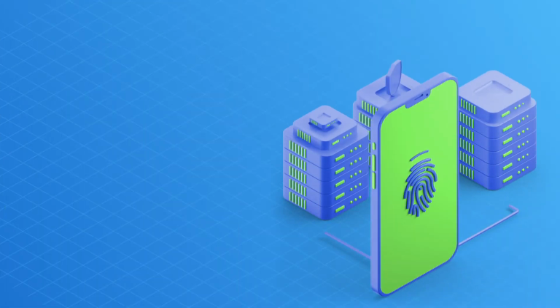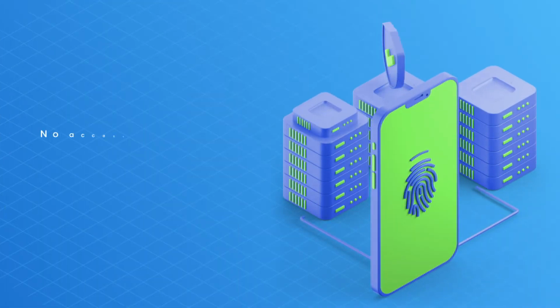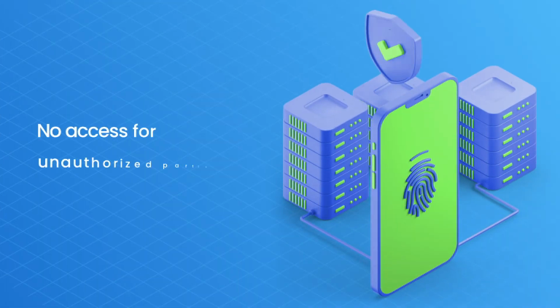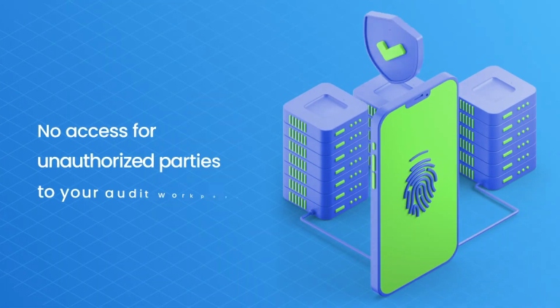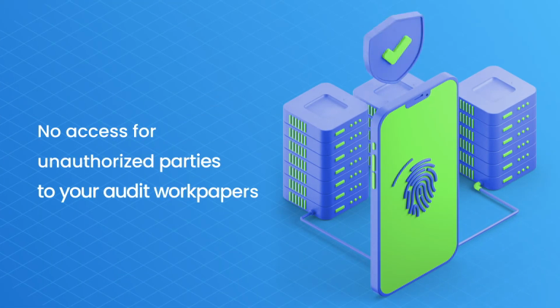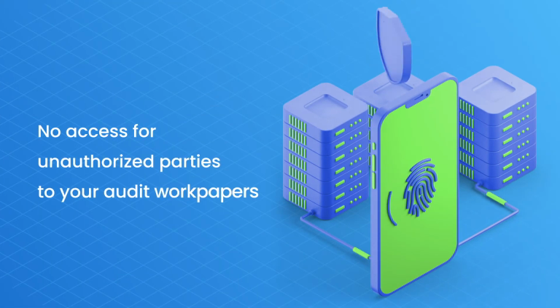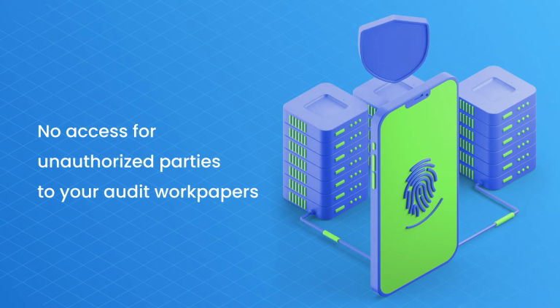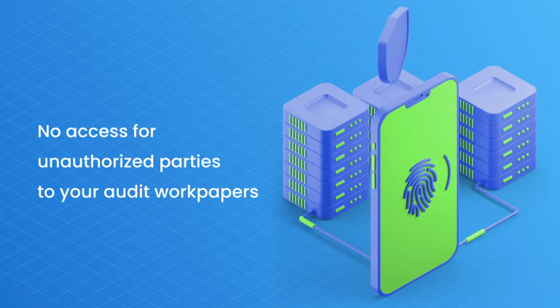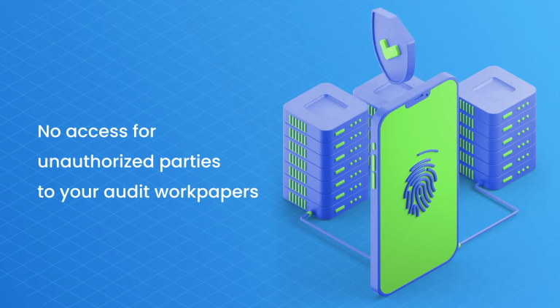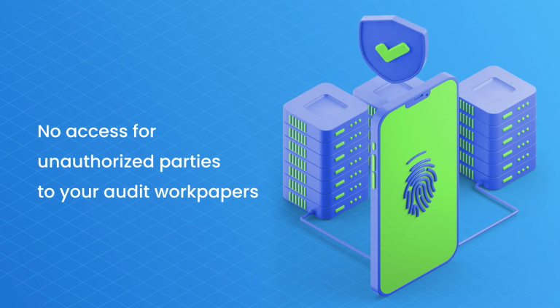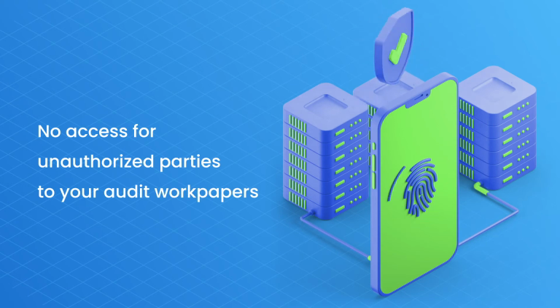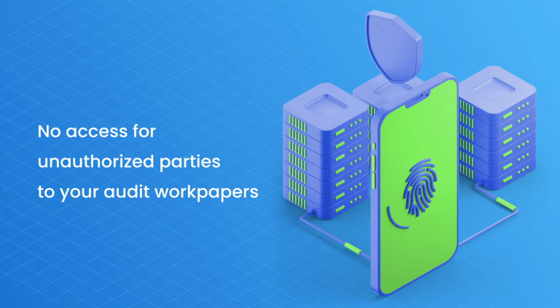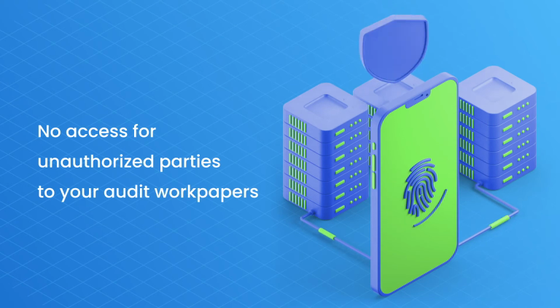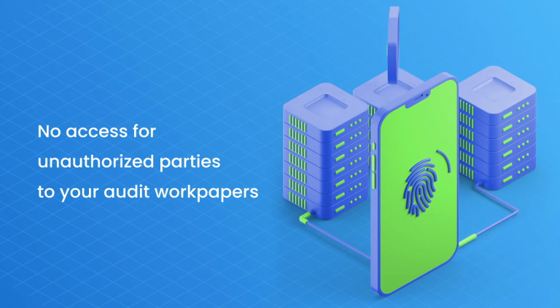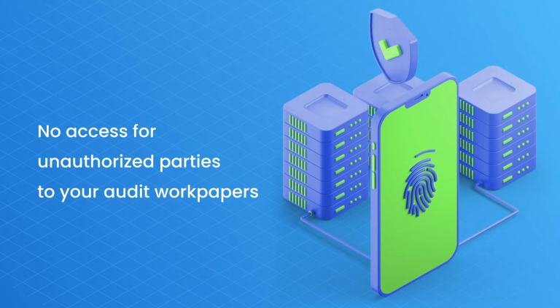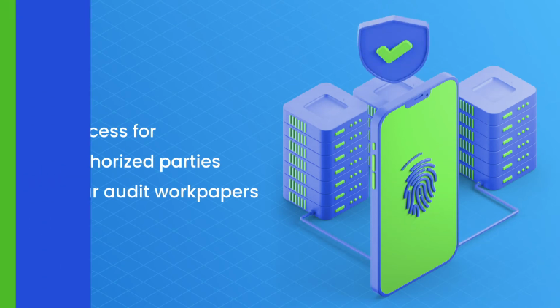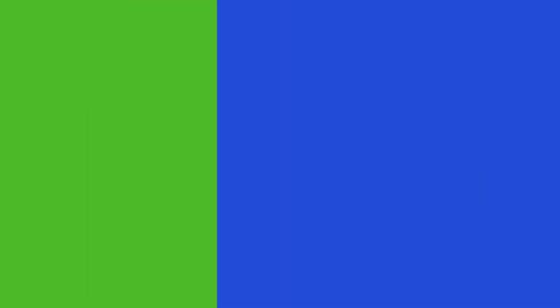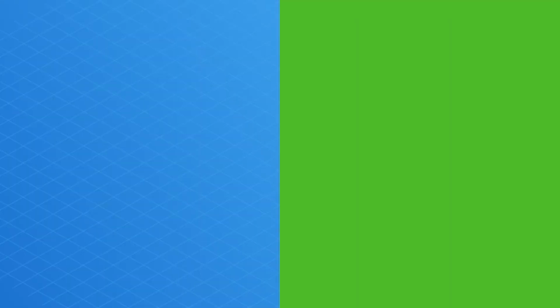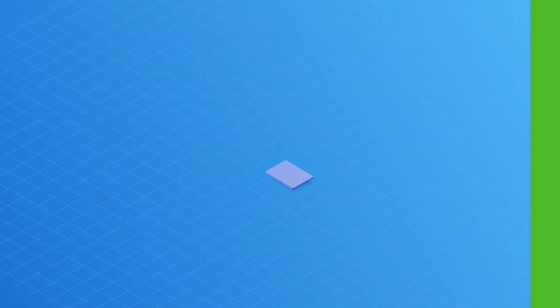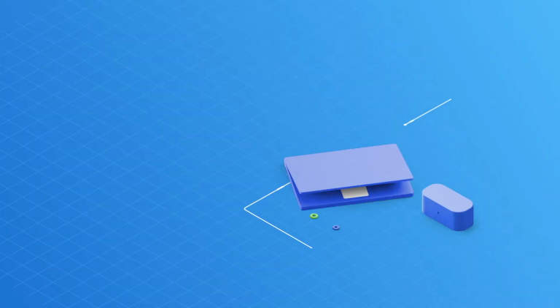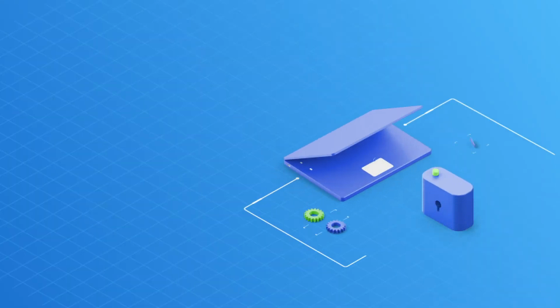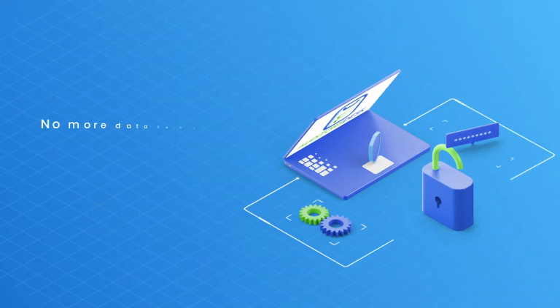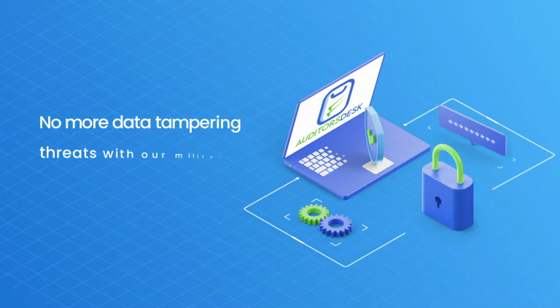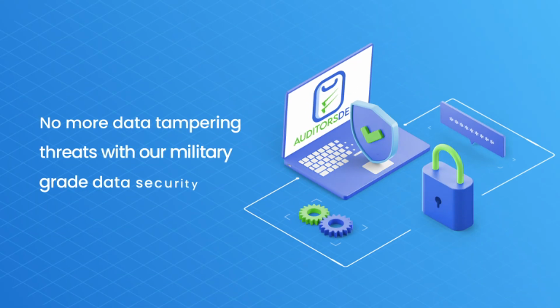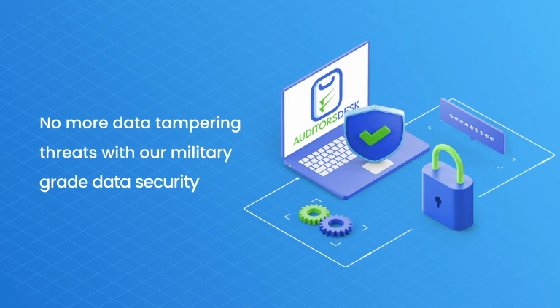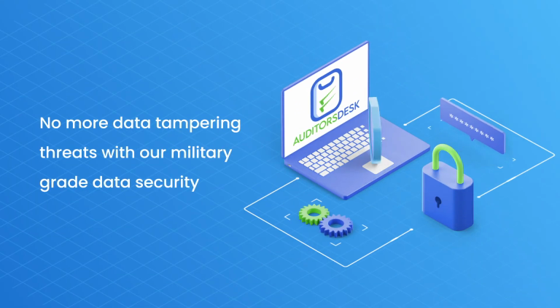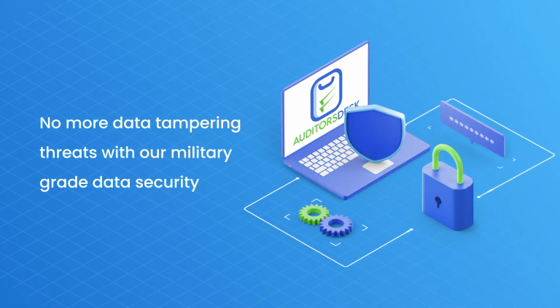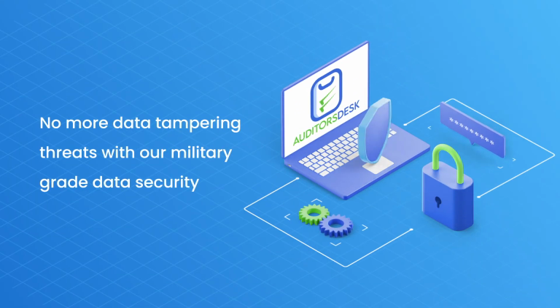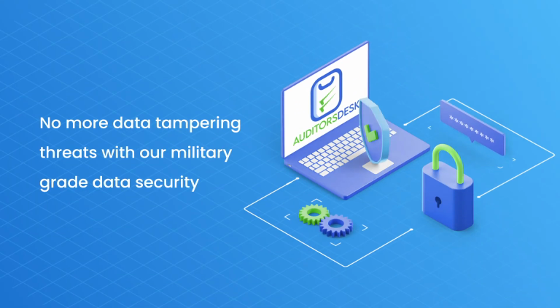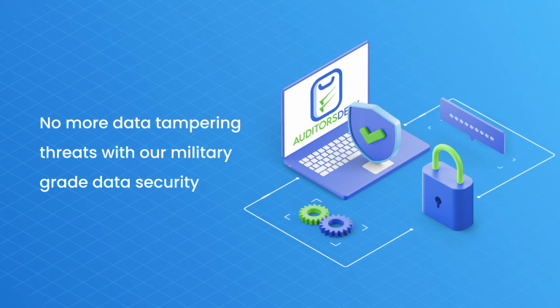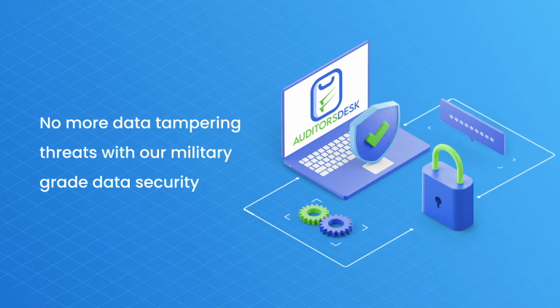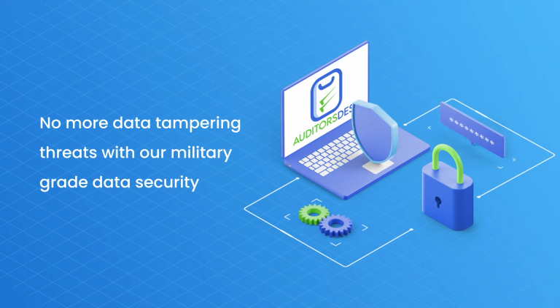No access for unauthorized parties to your audit workpapers. No more data tampering threats with our military-grade data security.